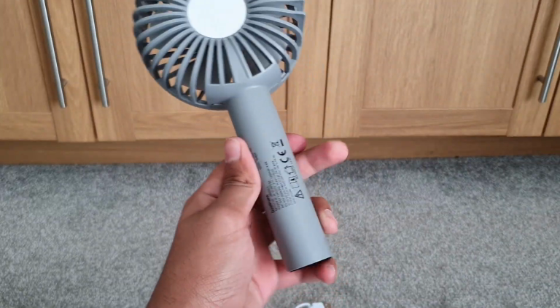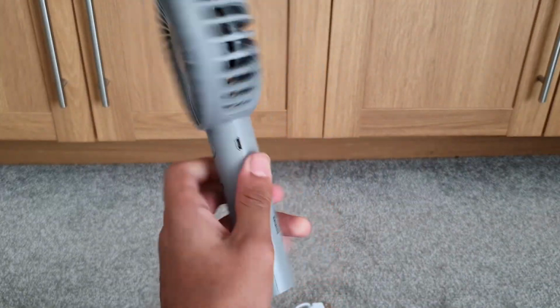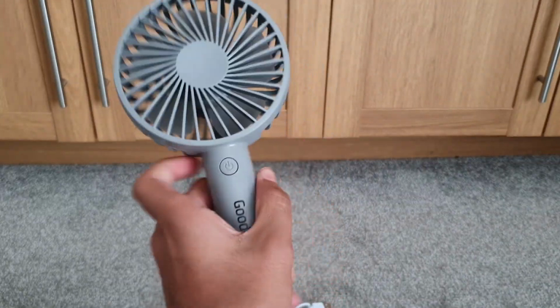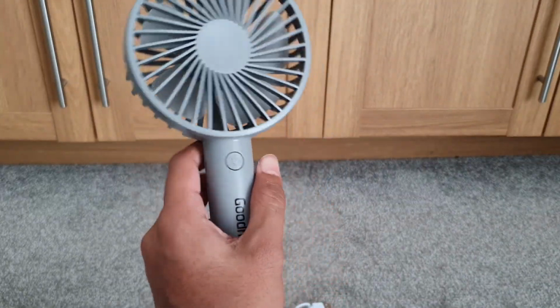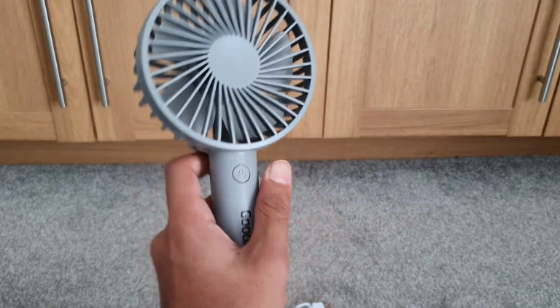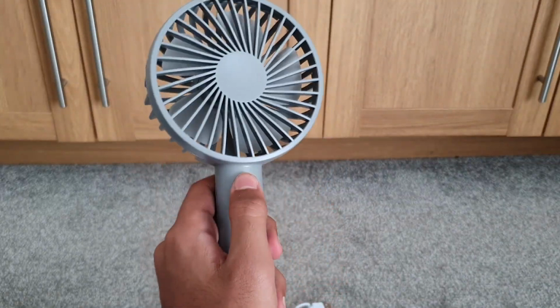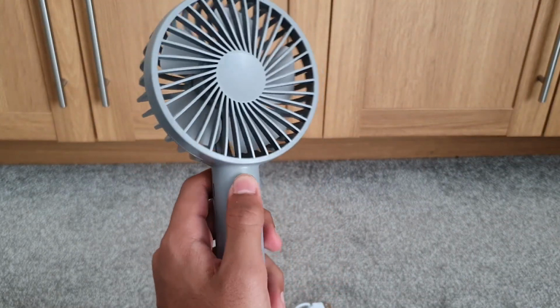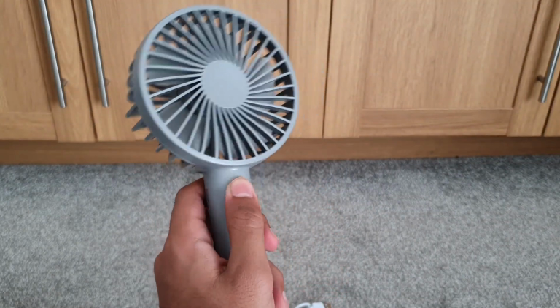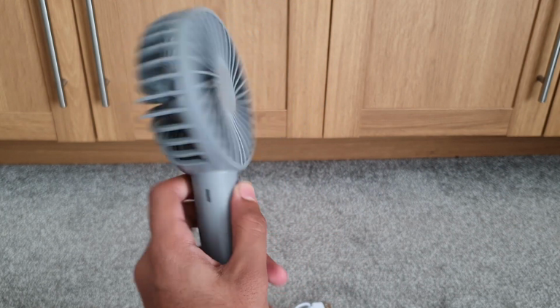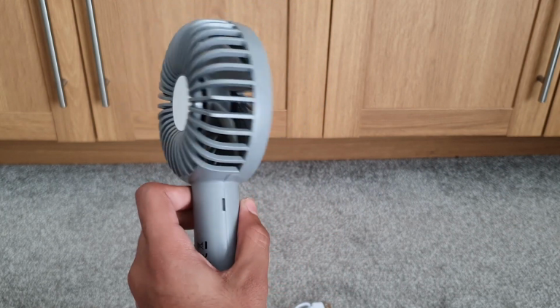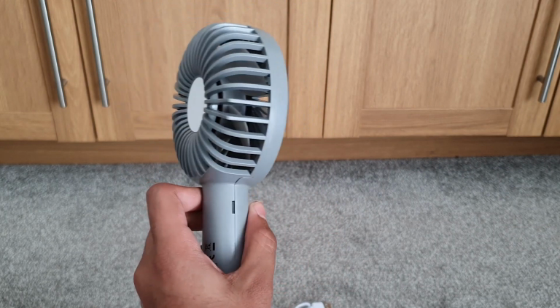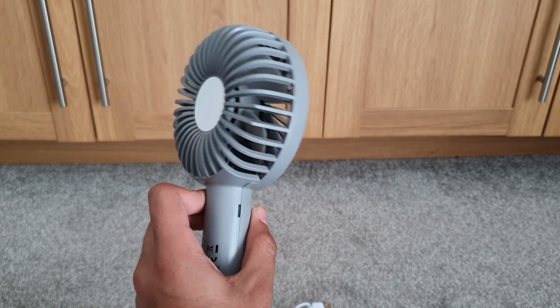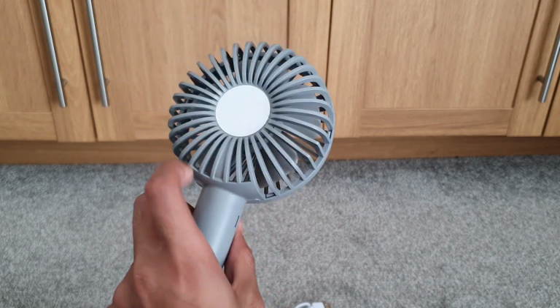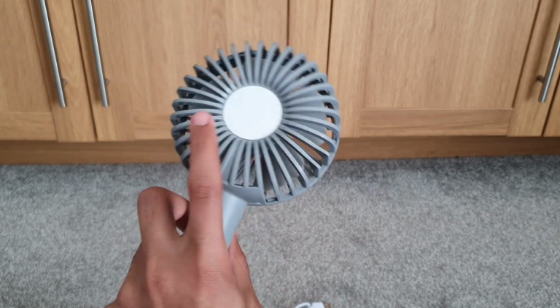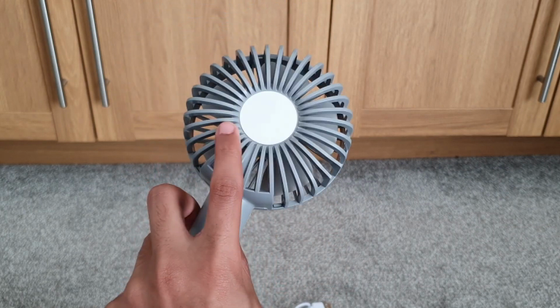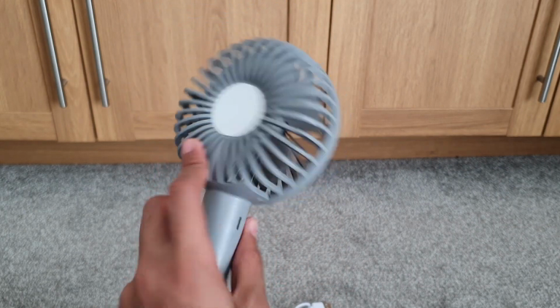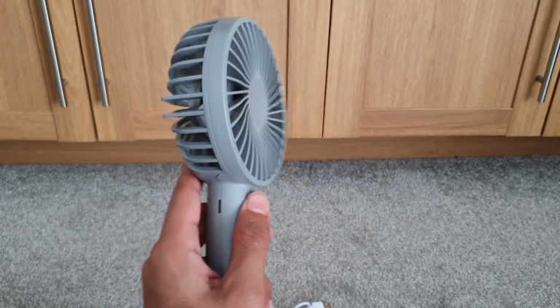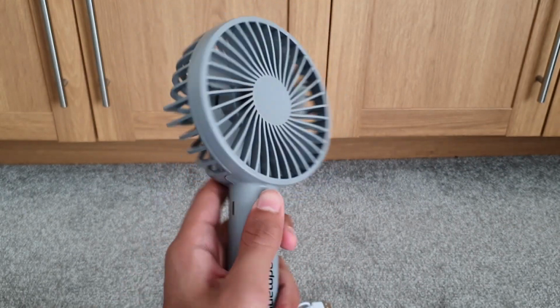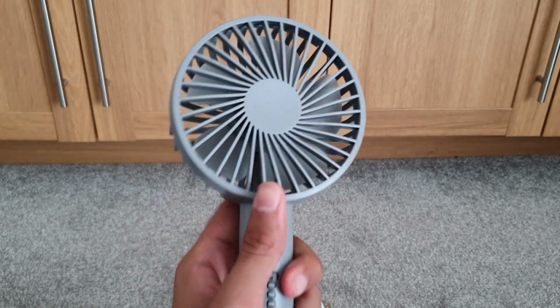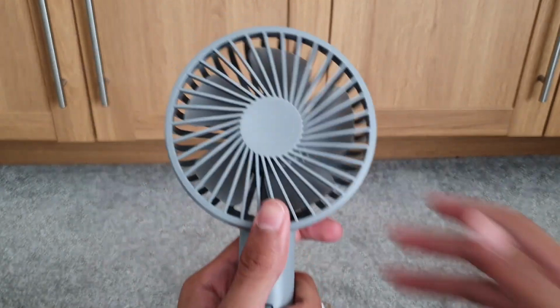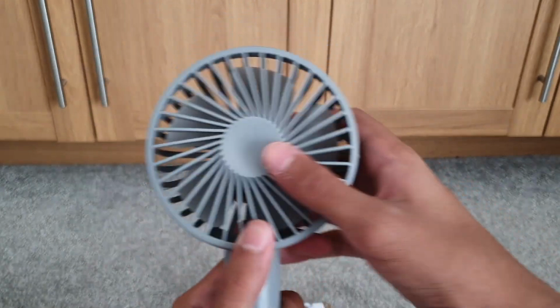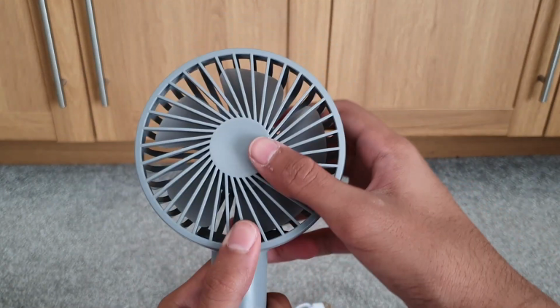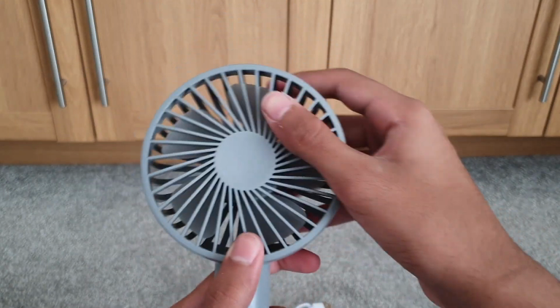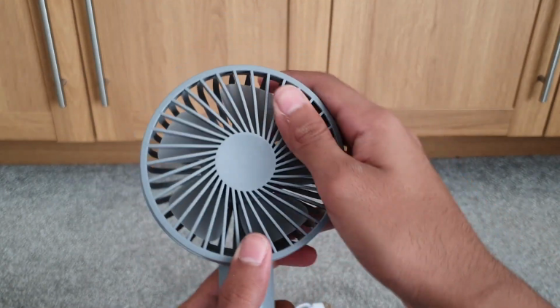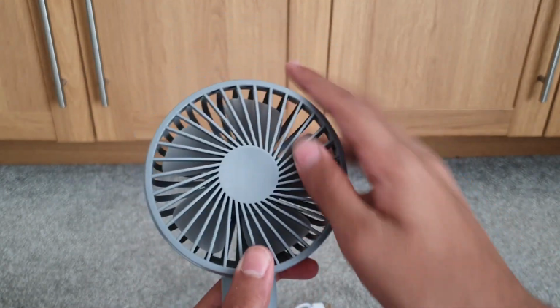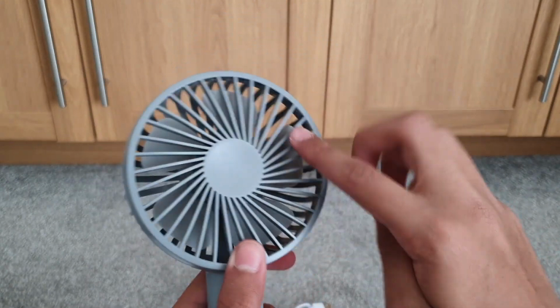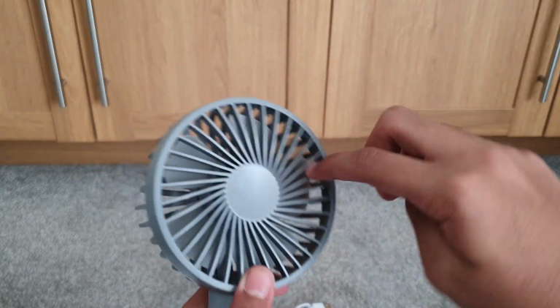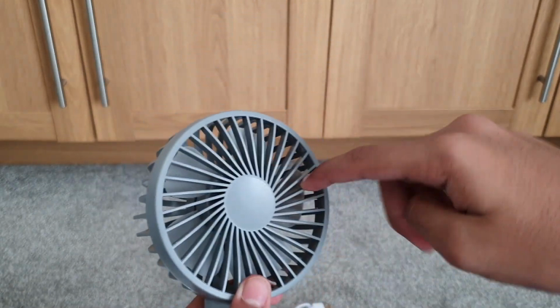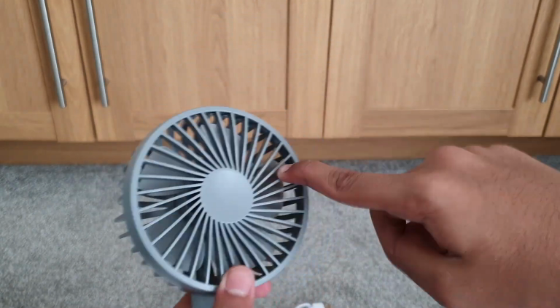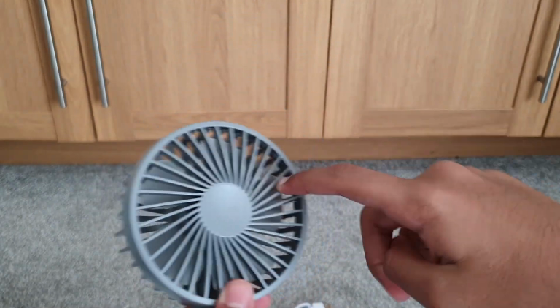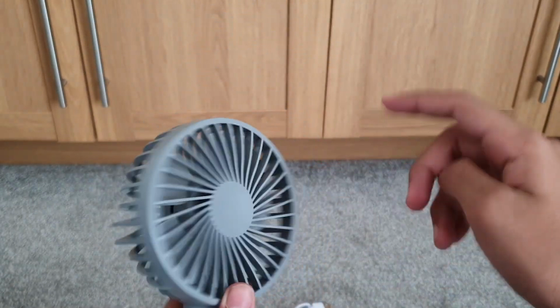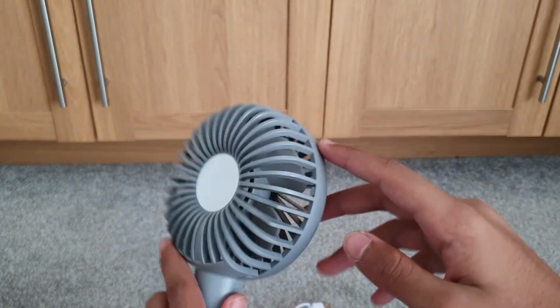It has a good design, and you won't get your fingers stuck in it.